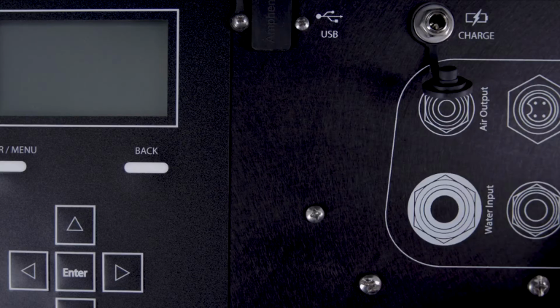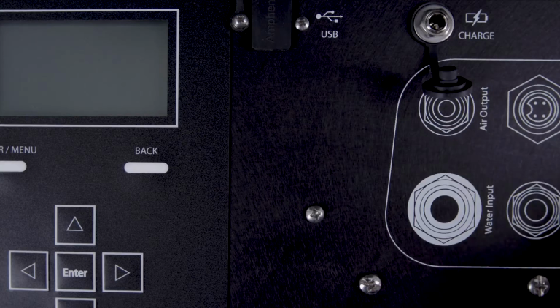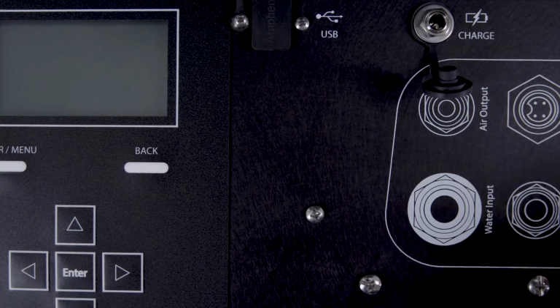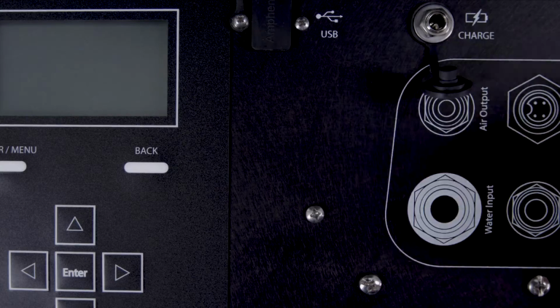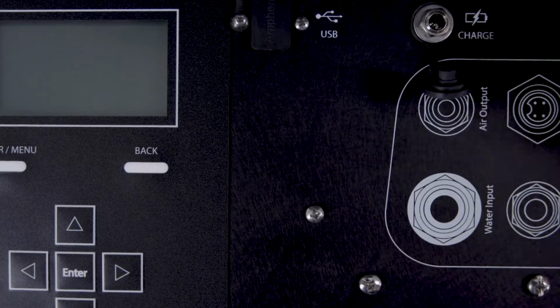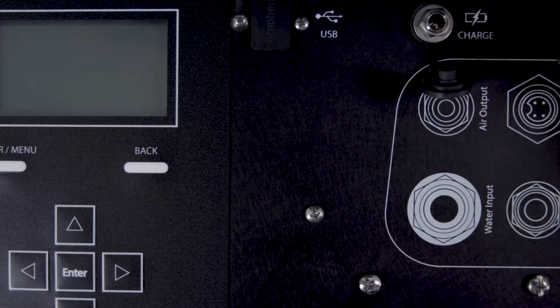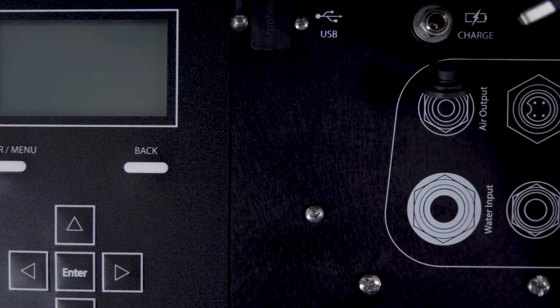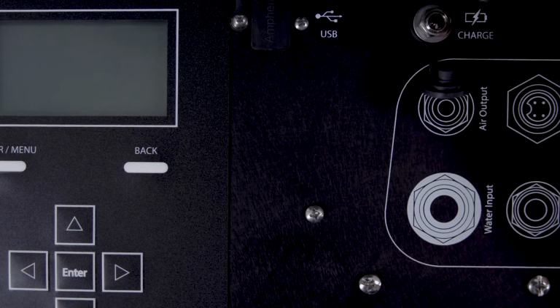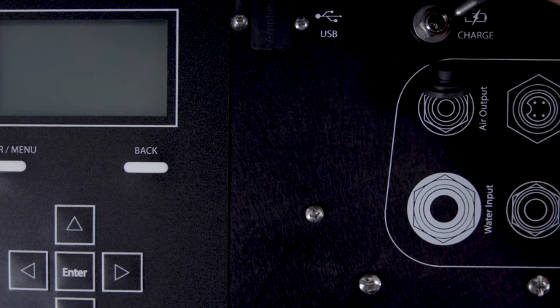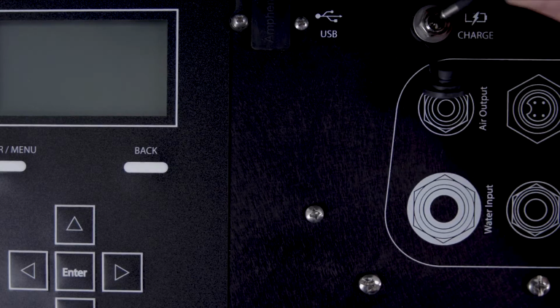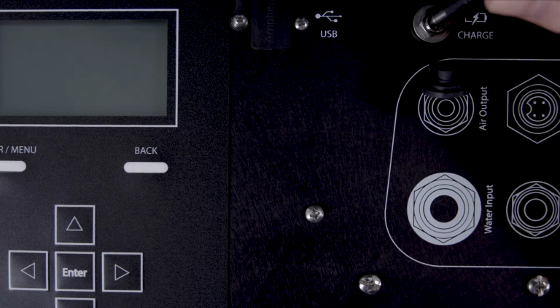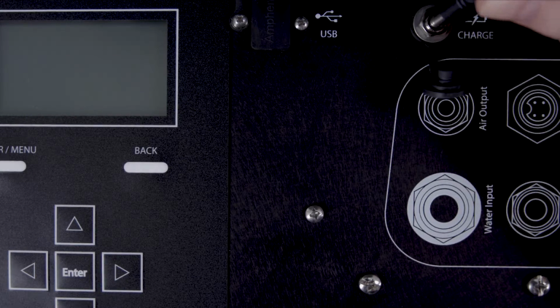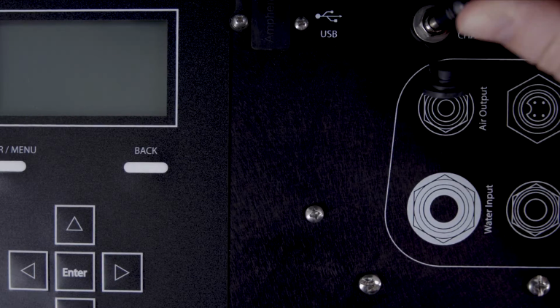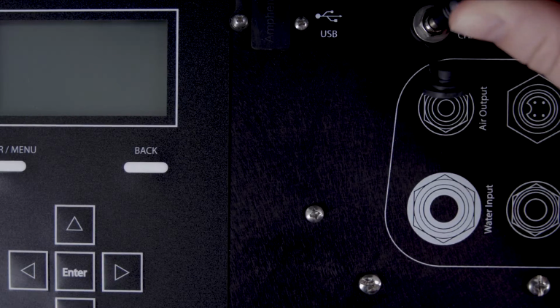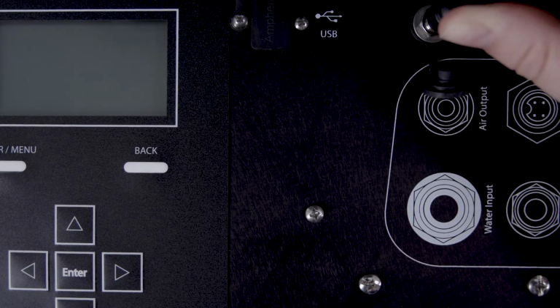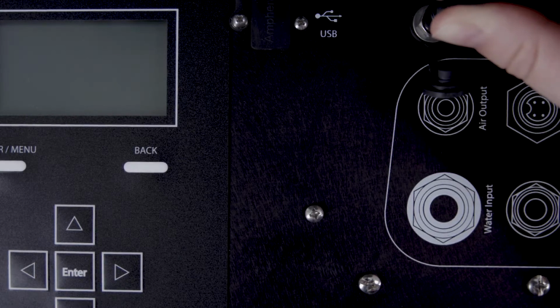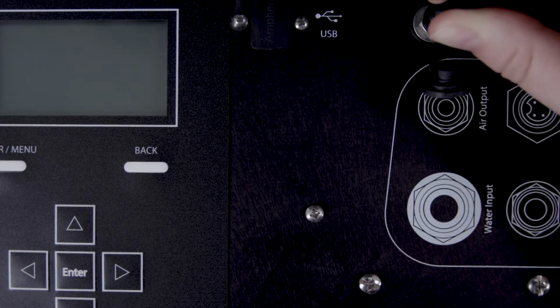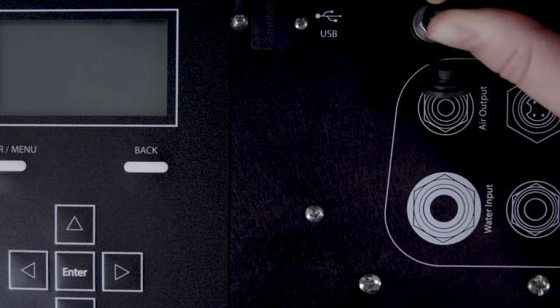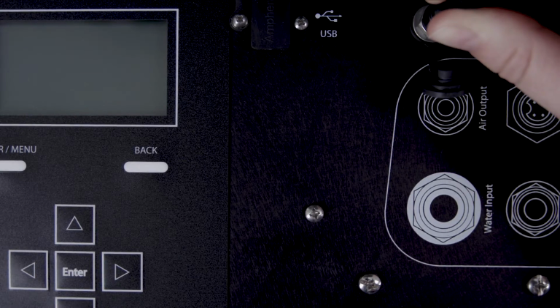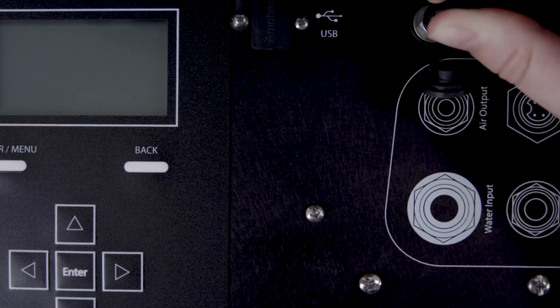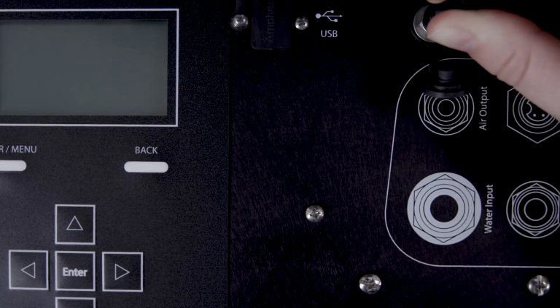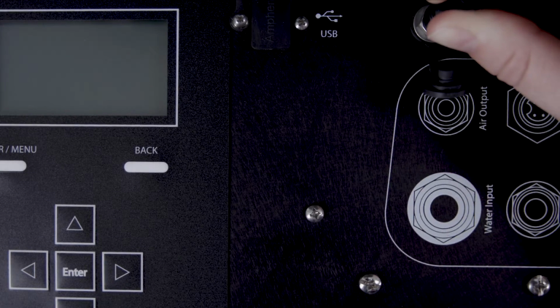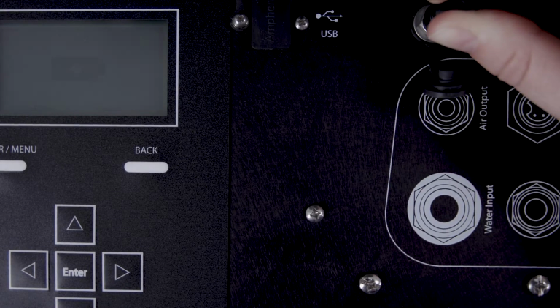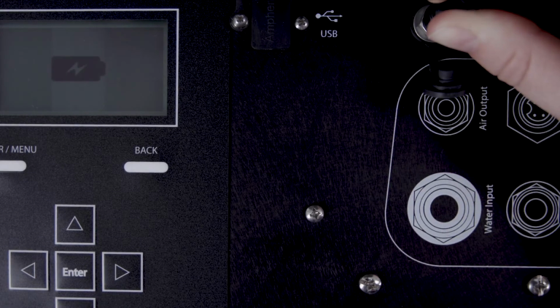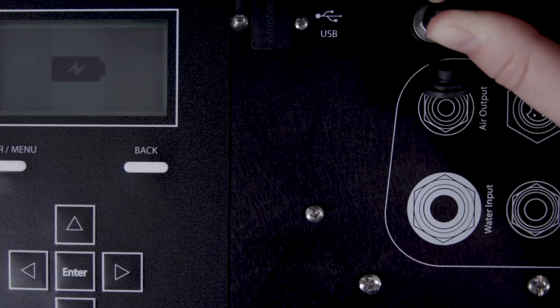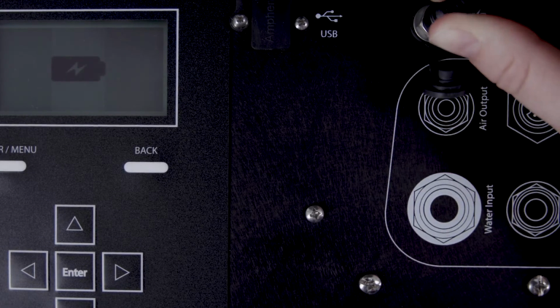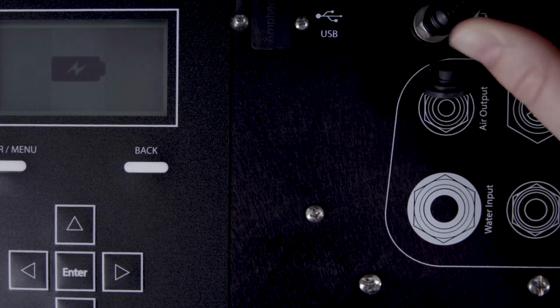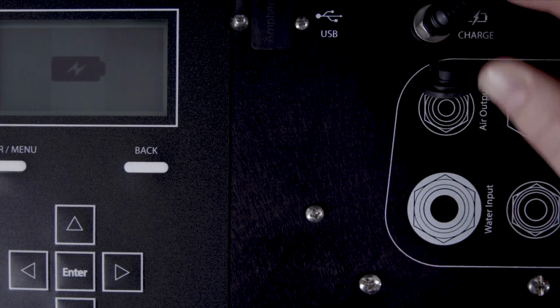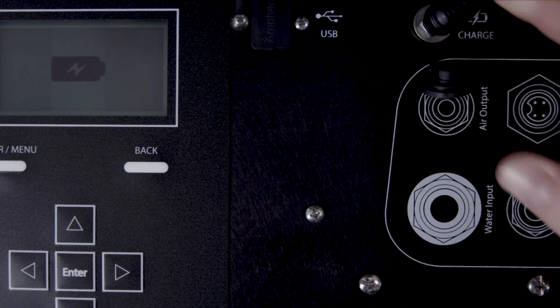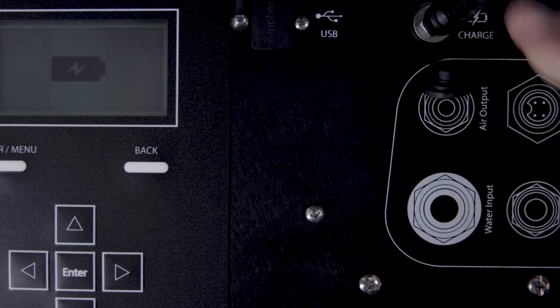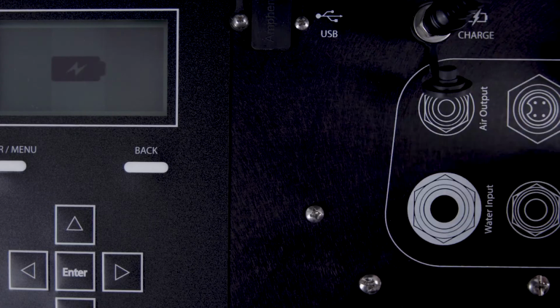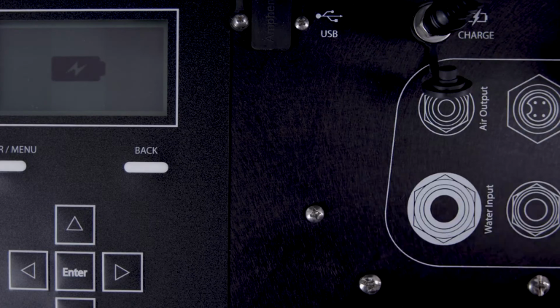Charge the control unit battery. Remember to renew the charge after returning from the field.